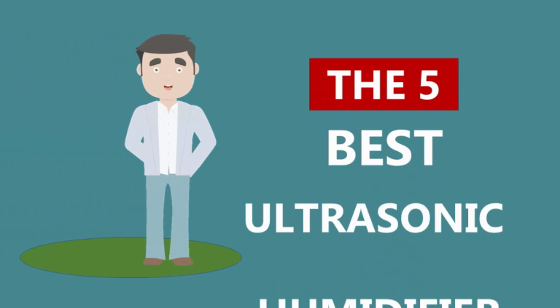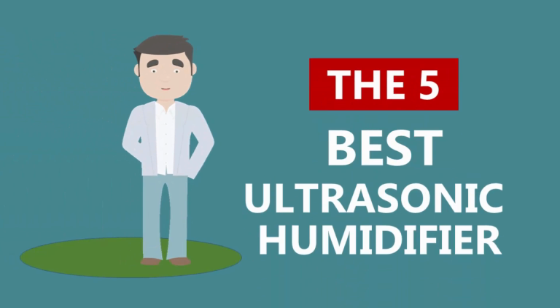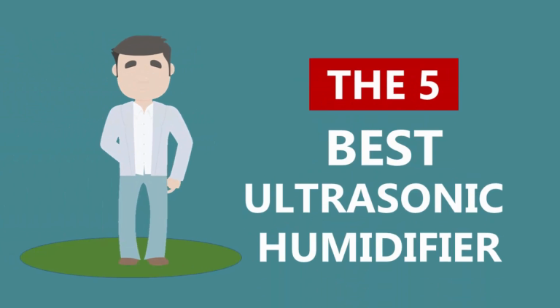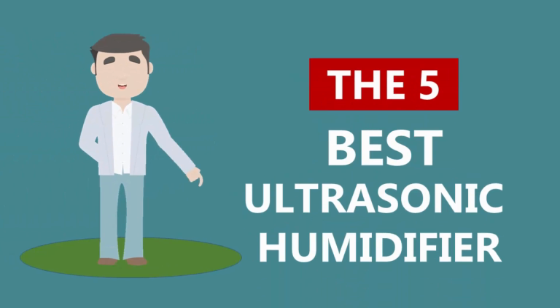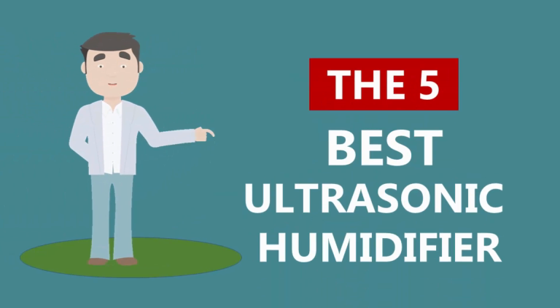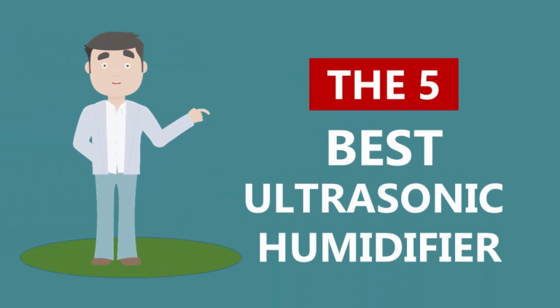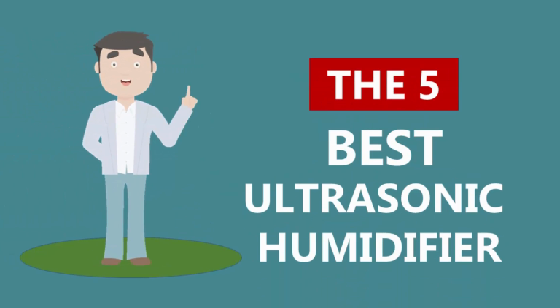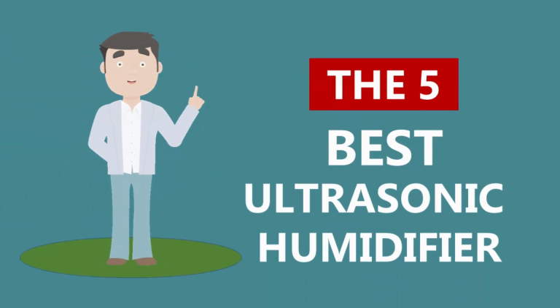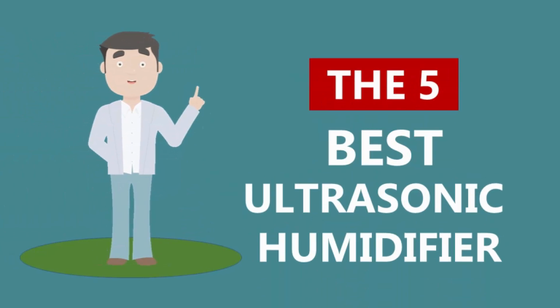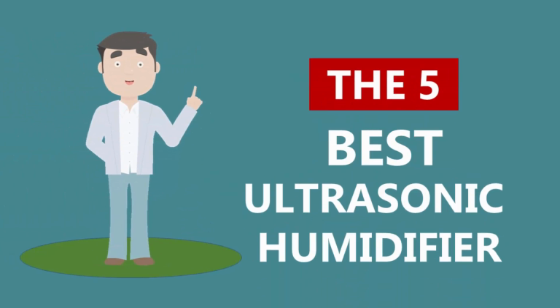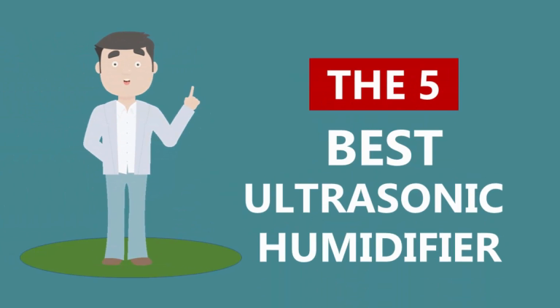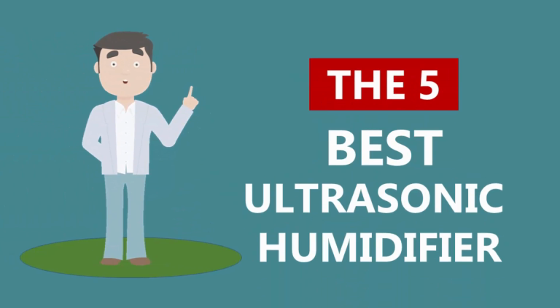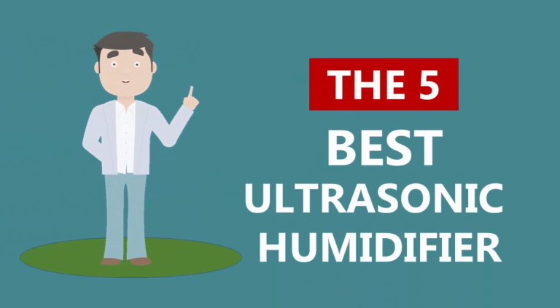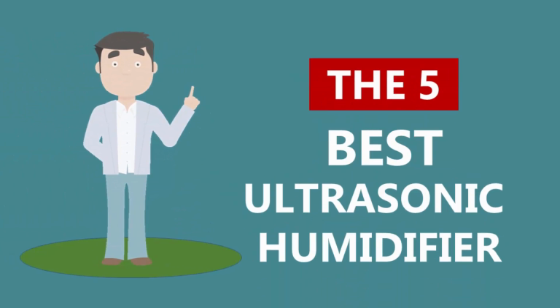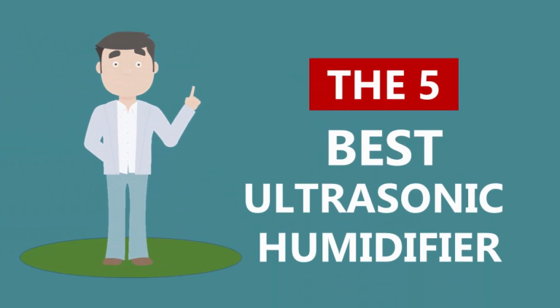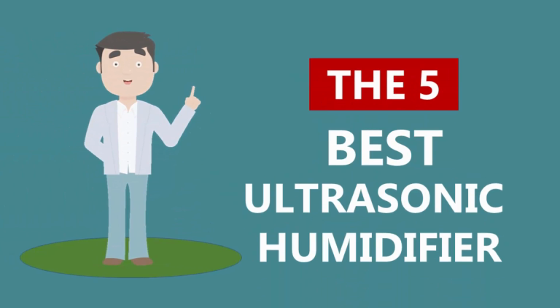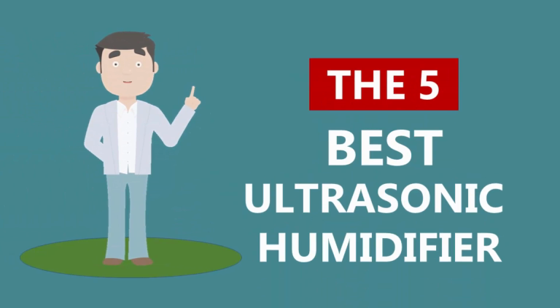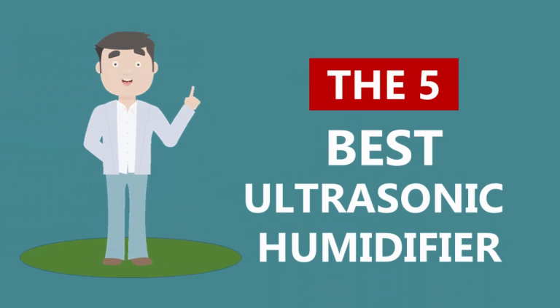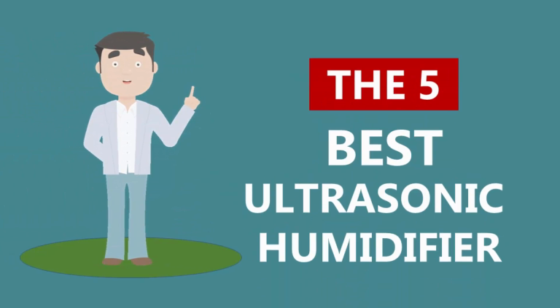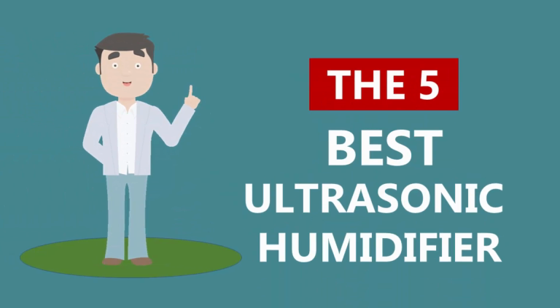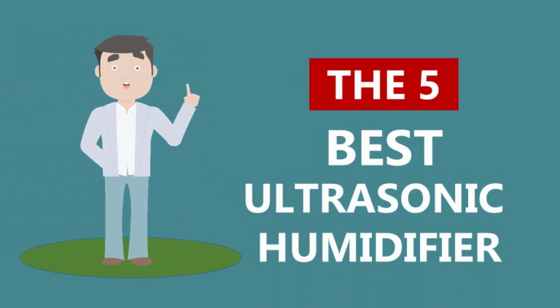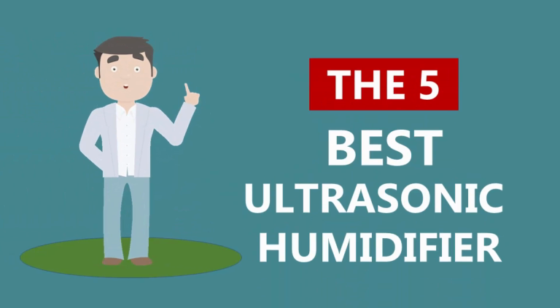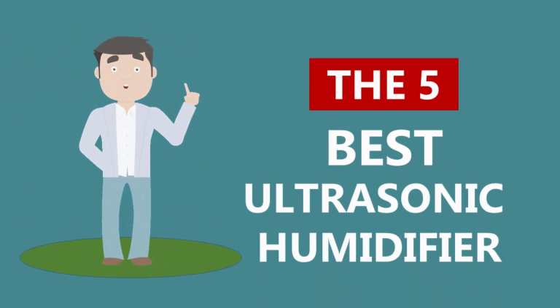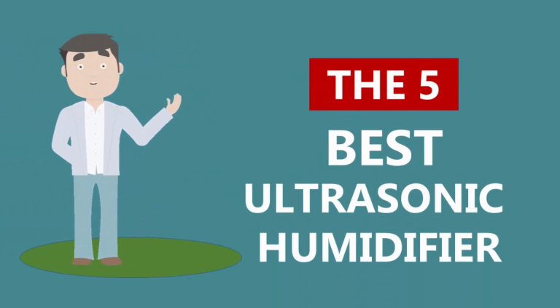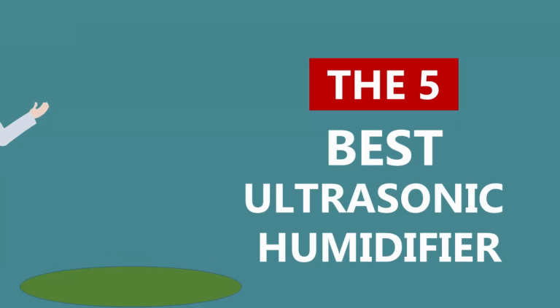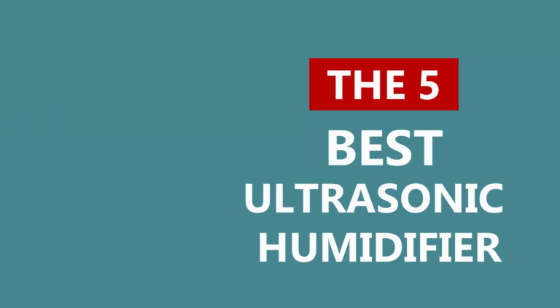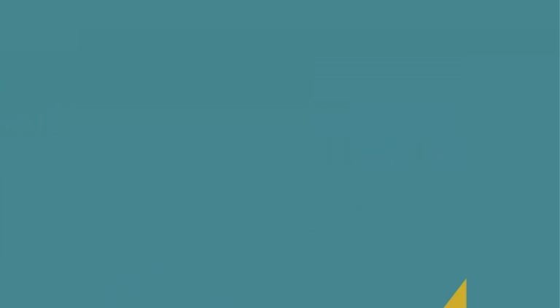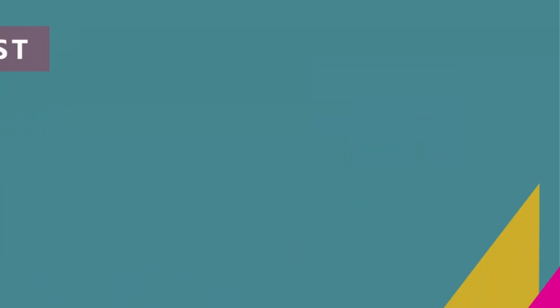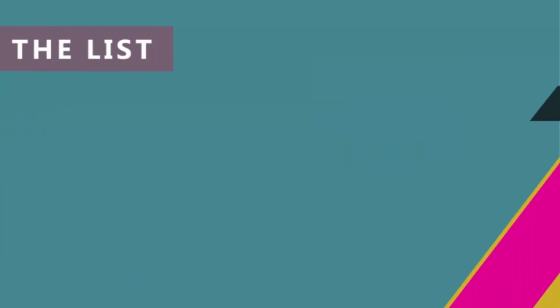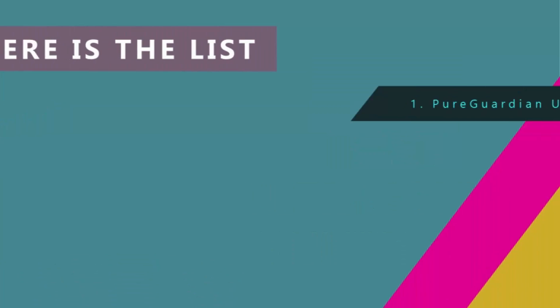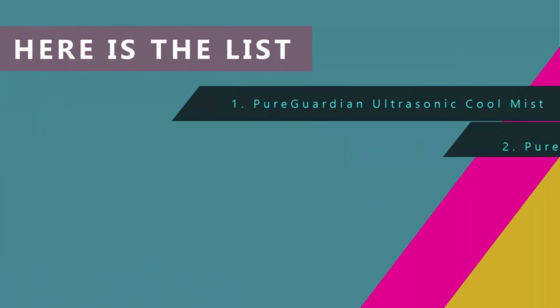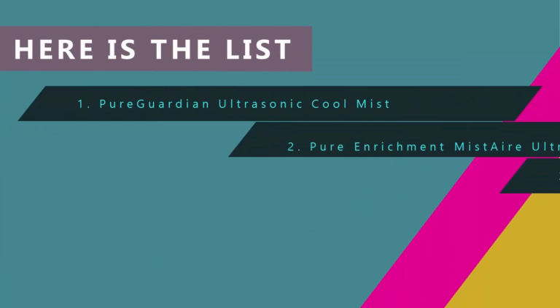Here we present the 5 Best Ultrasonic Humidifiers. Let's get started with the list.